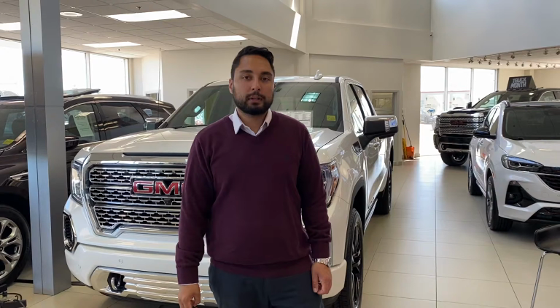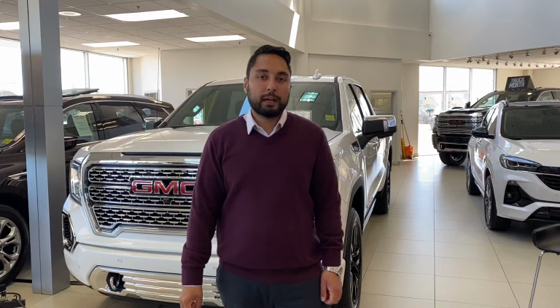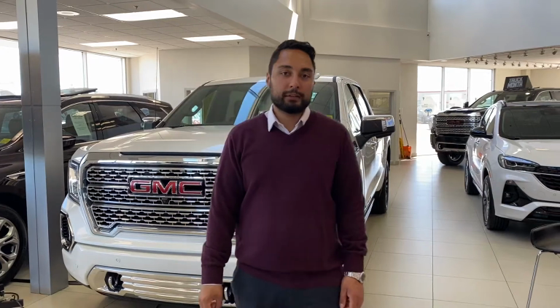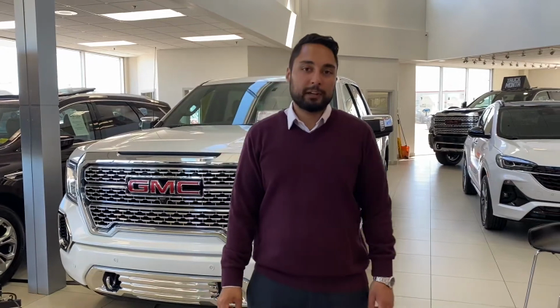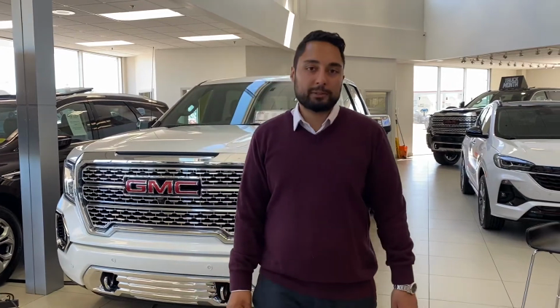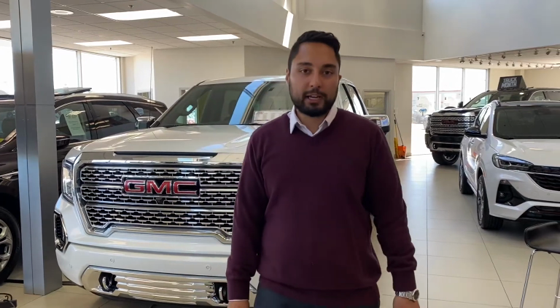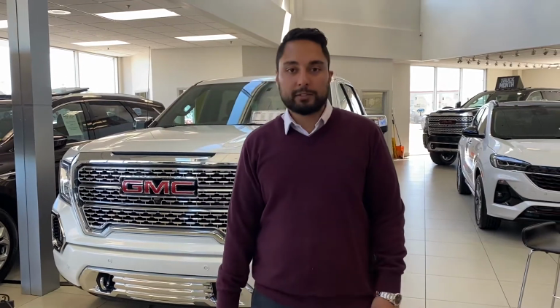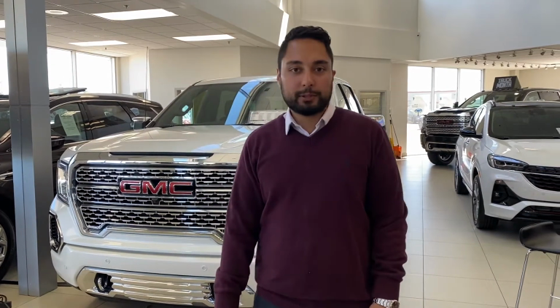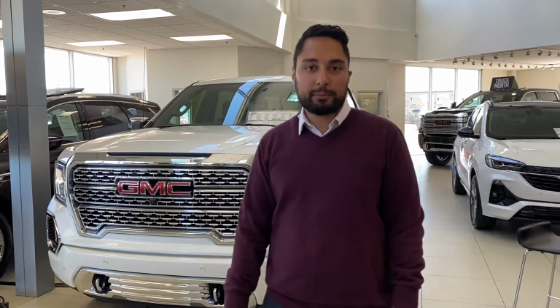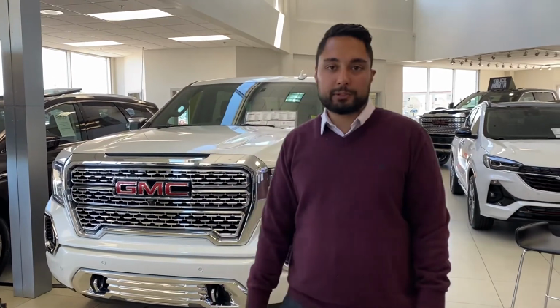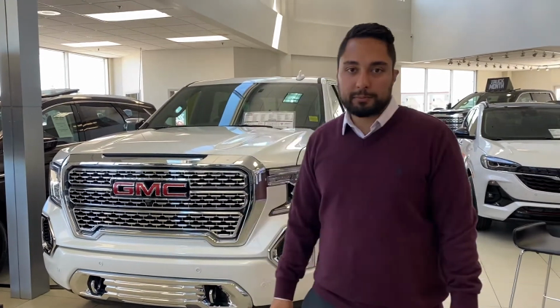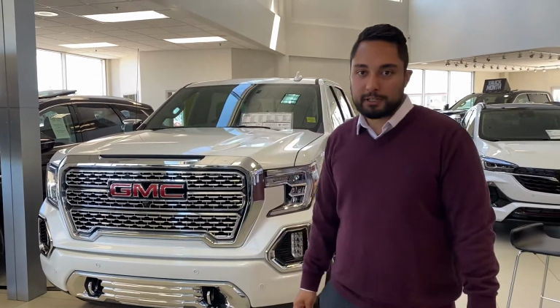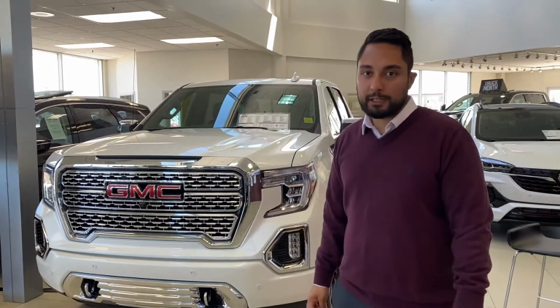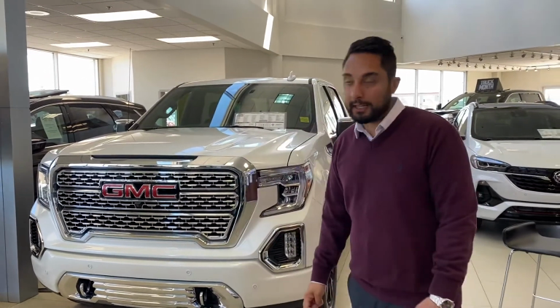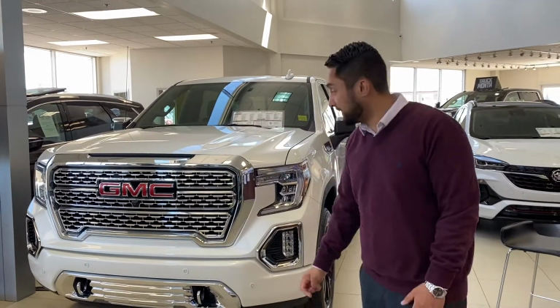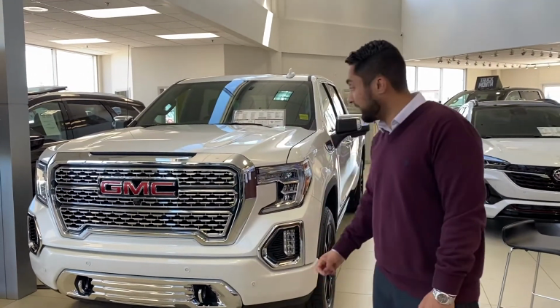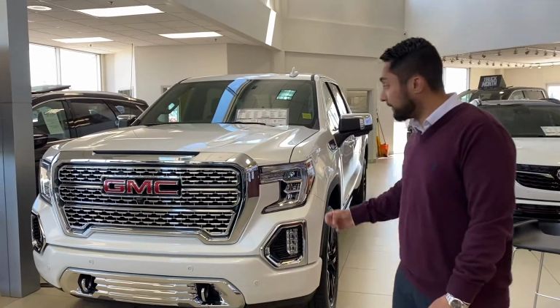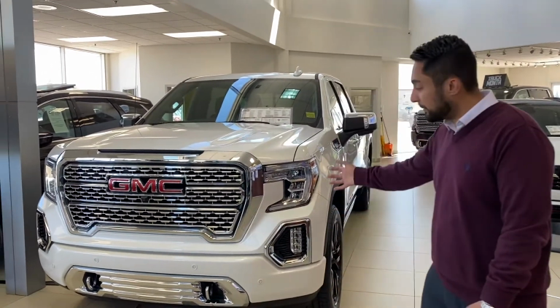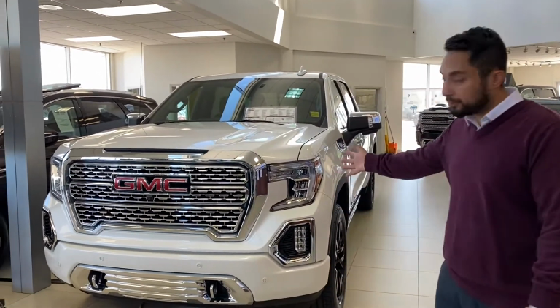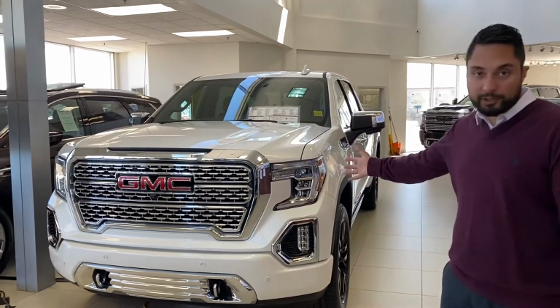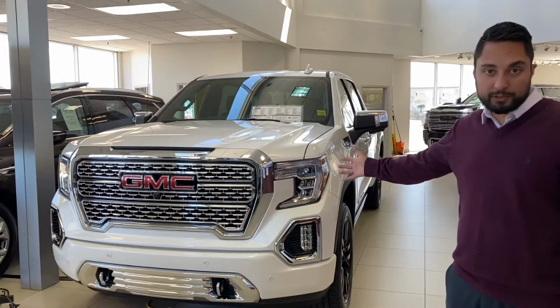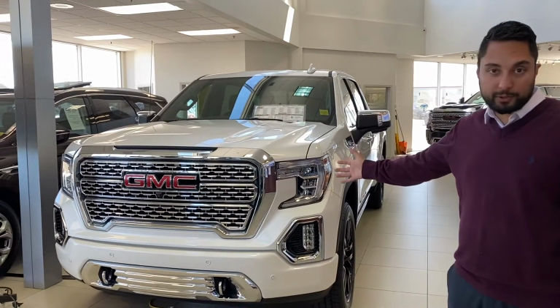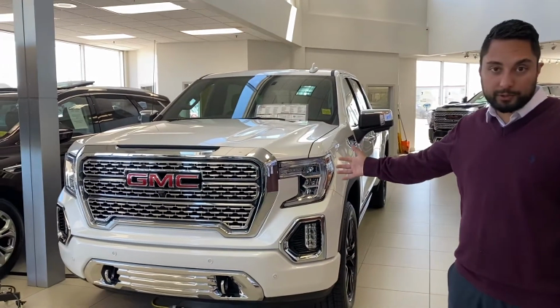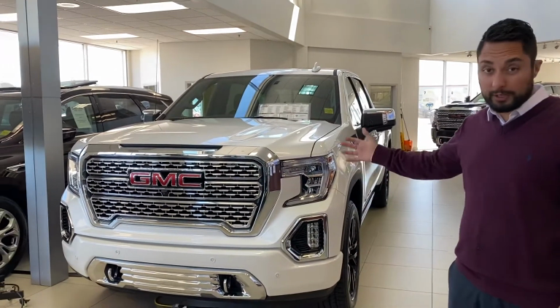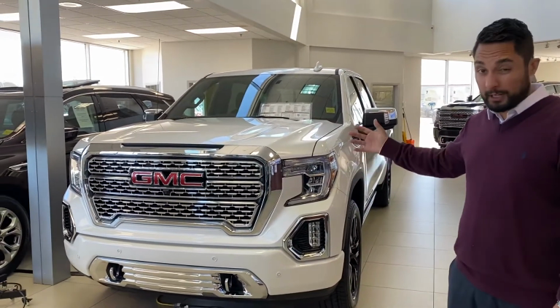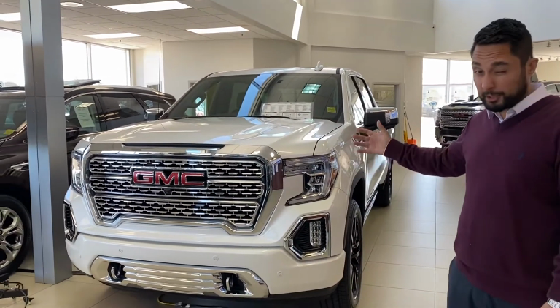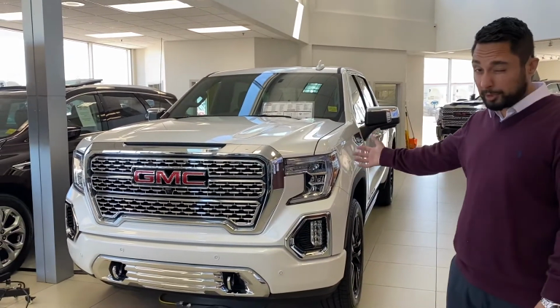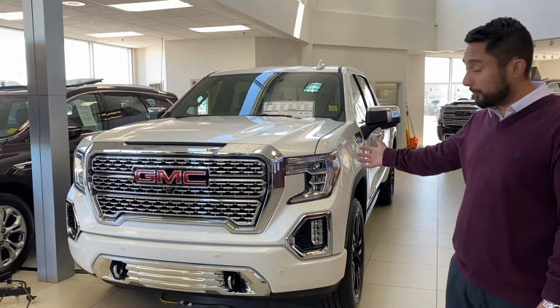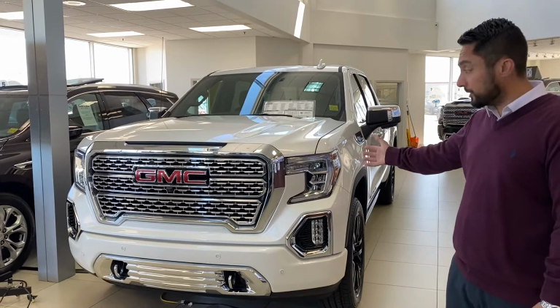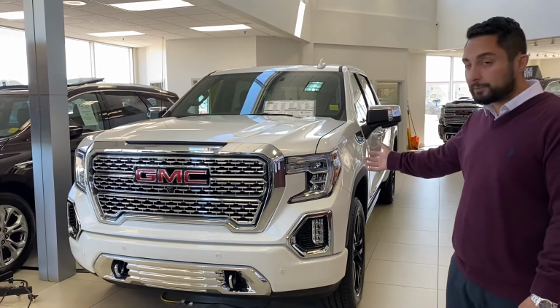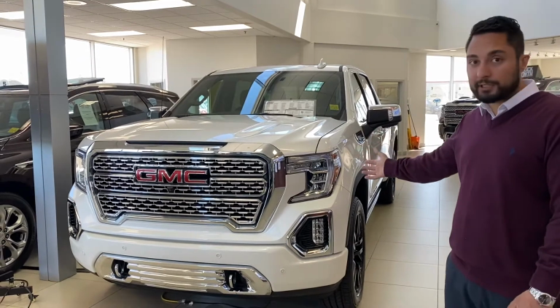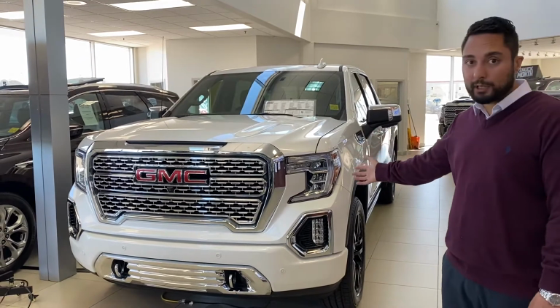Hi, my name is Jazz. I'm with Capital GMC. Today I have the absolute pleasure of showing you this beautiful GMC Denali.